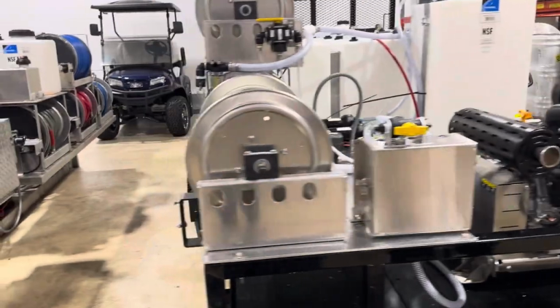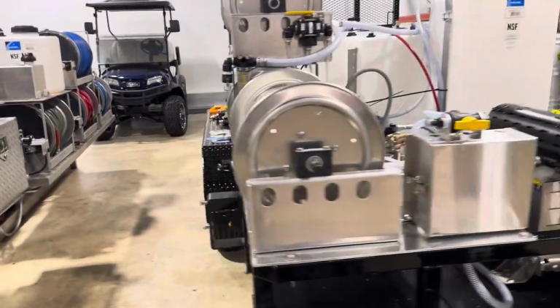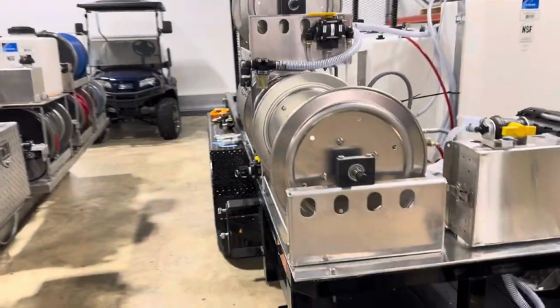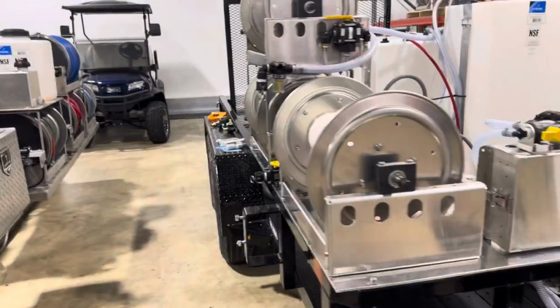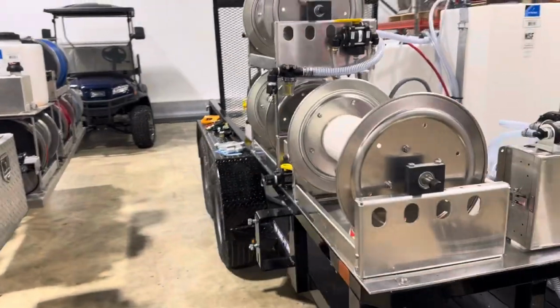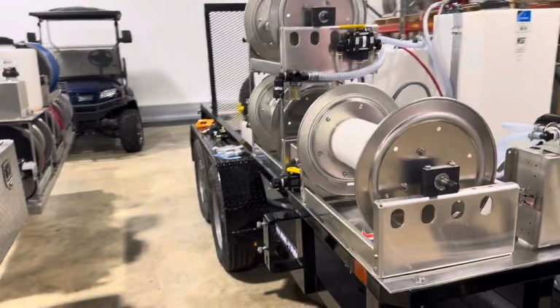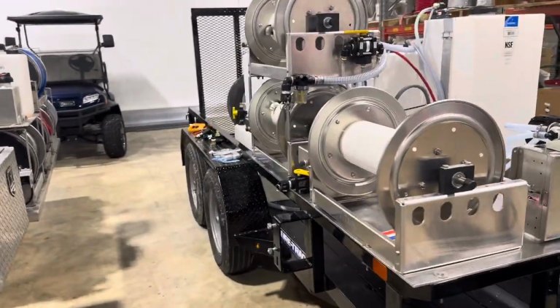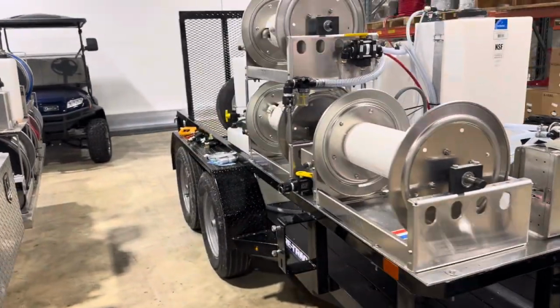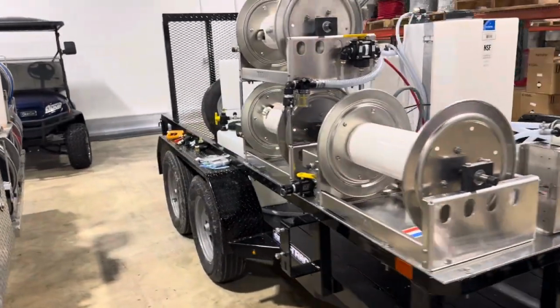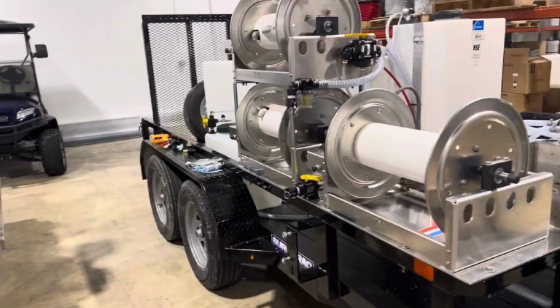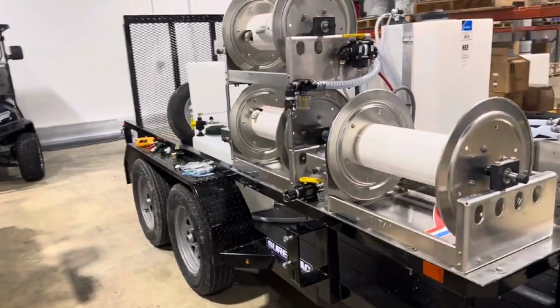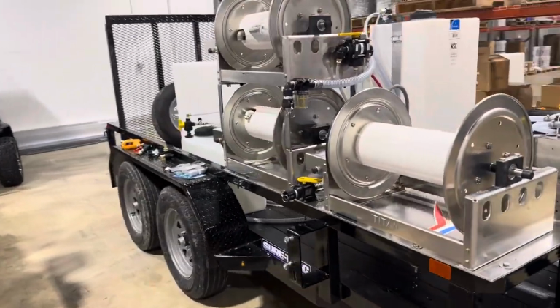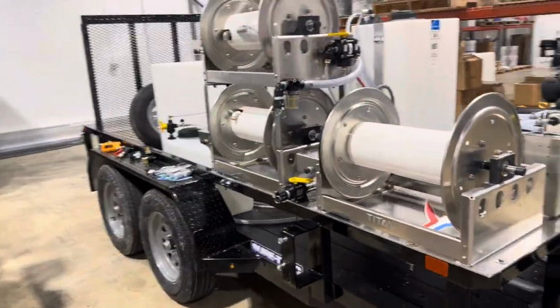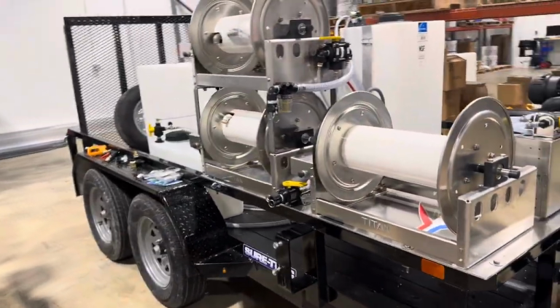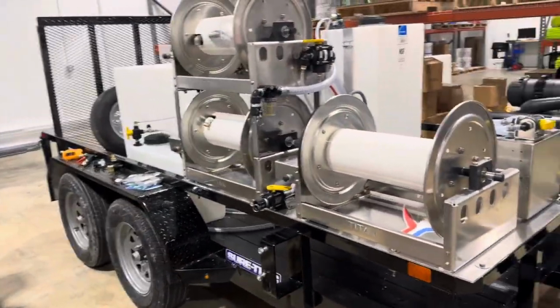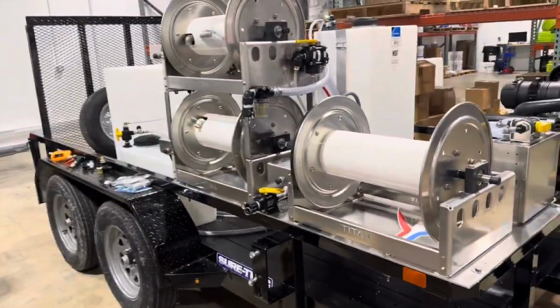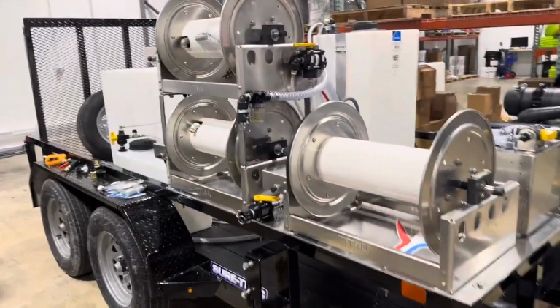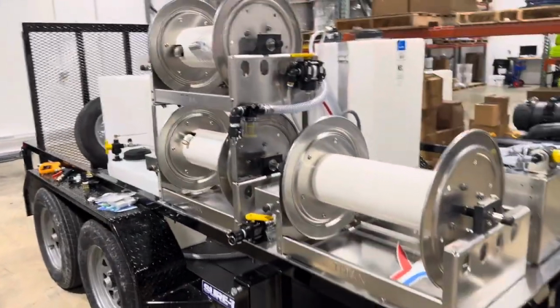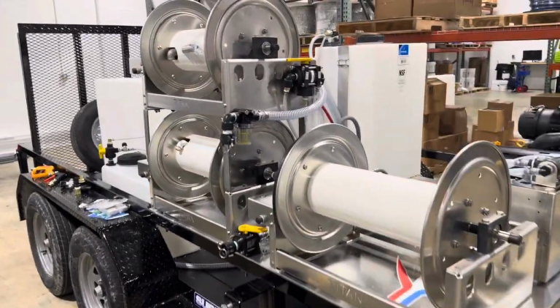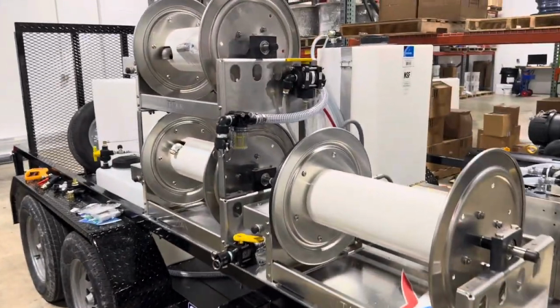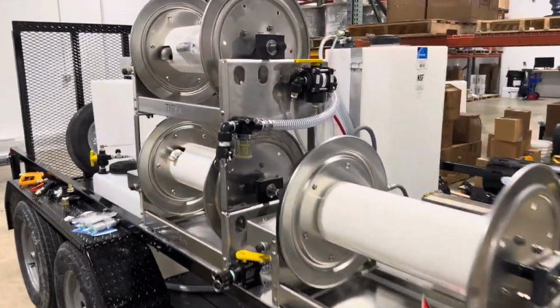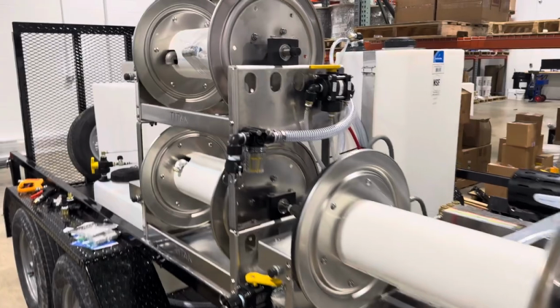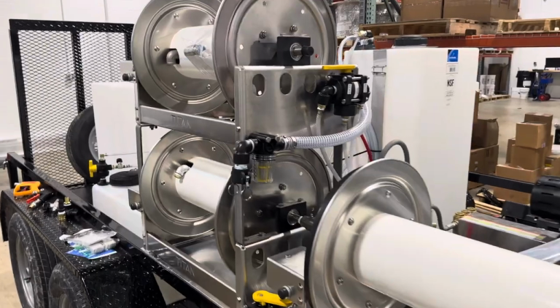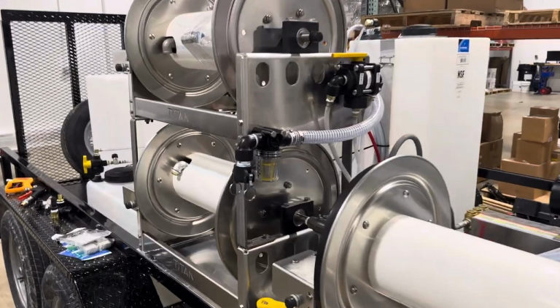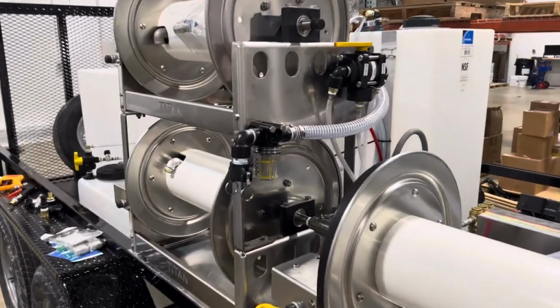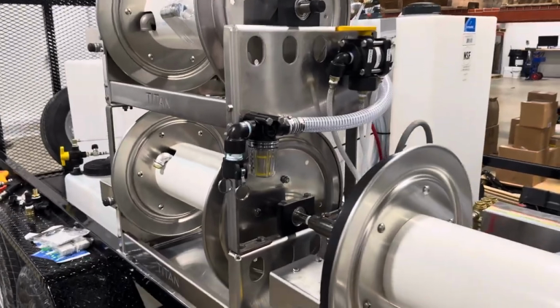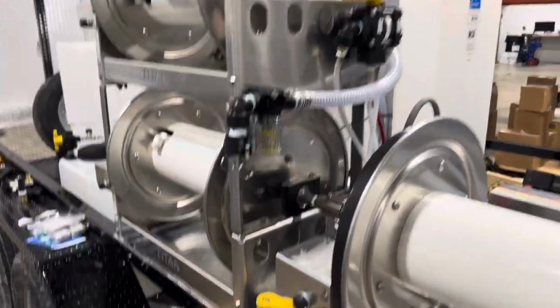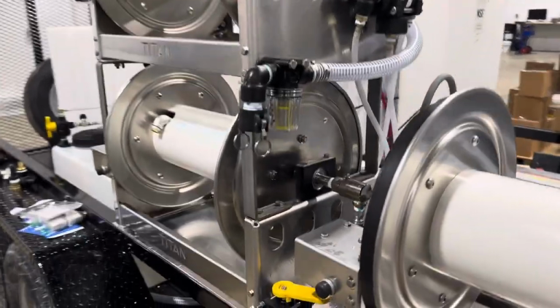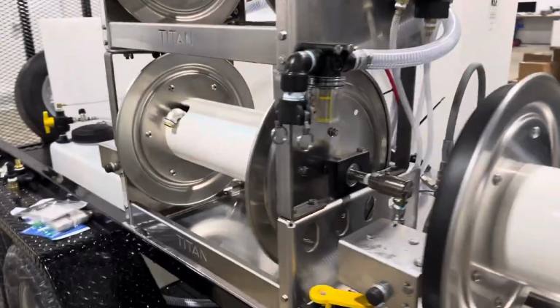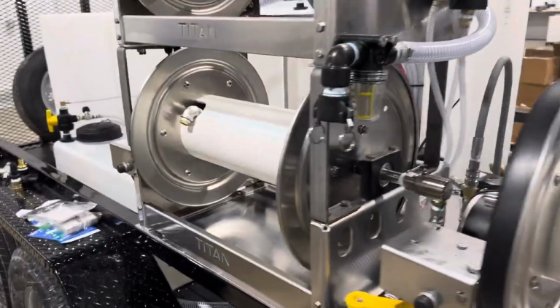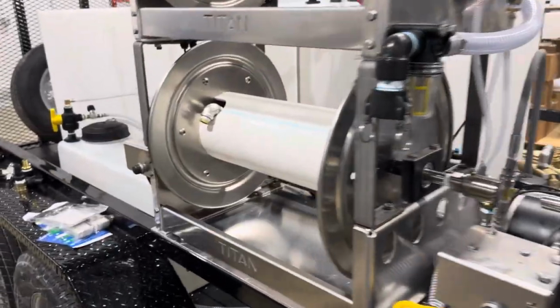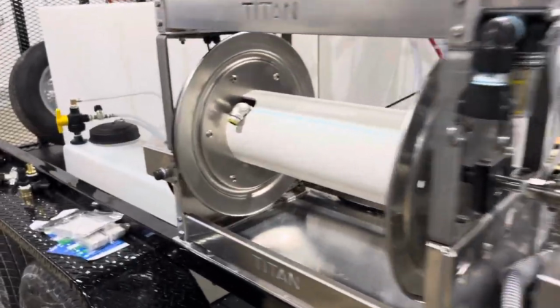Over on this side we've got our three 18 inch electric reels. We've got some inlet filter and rinse valves.